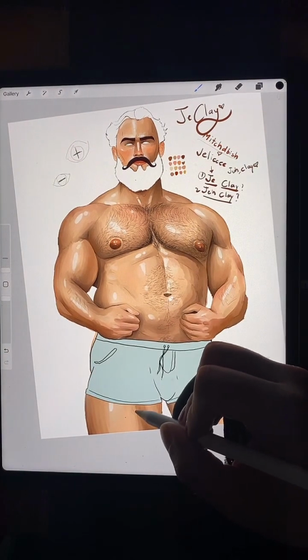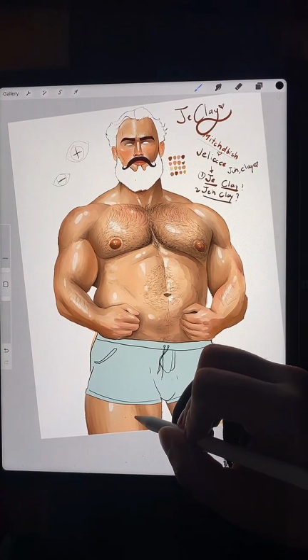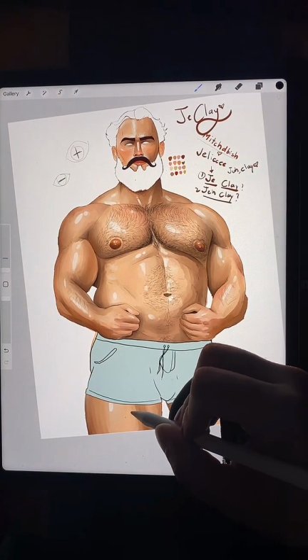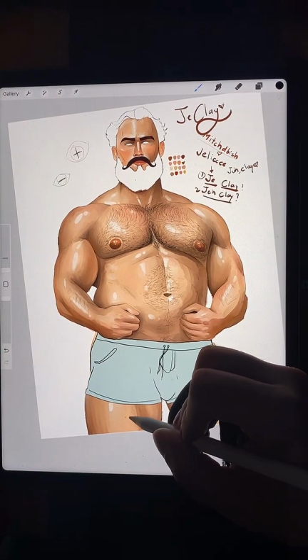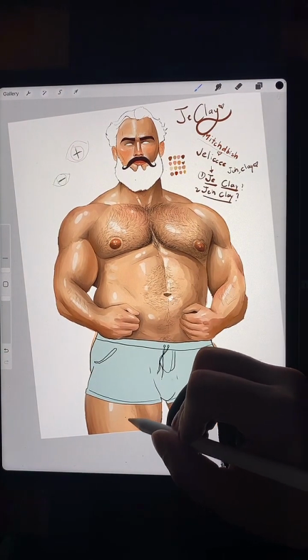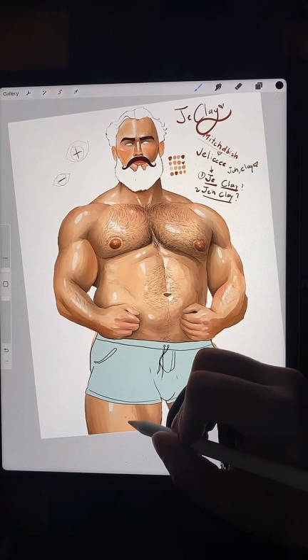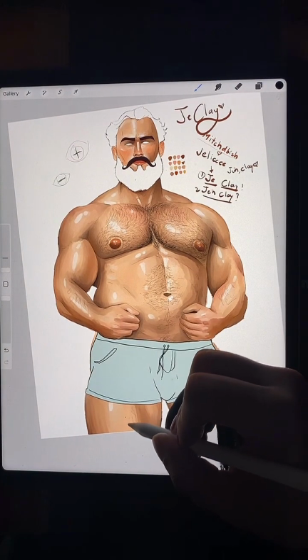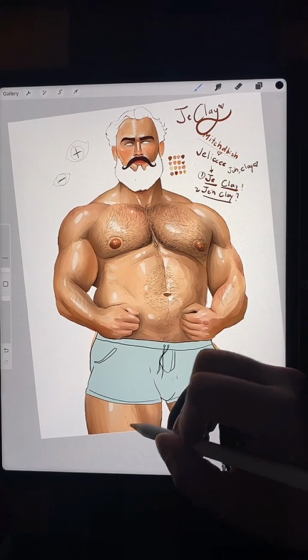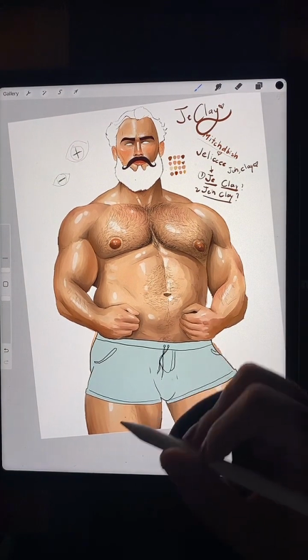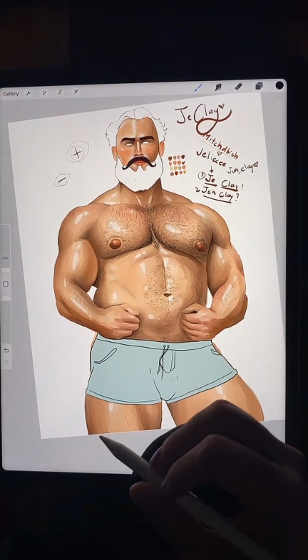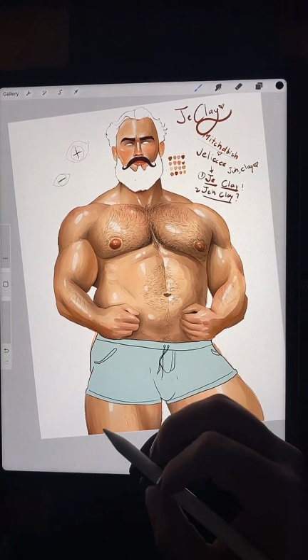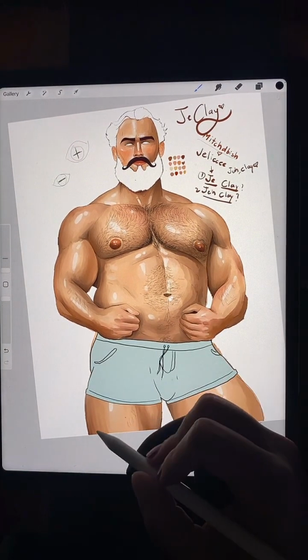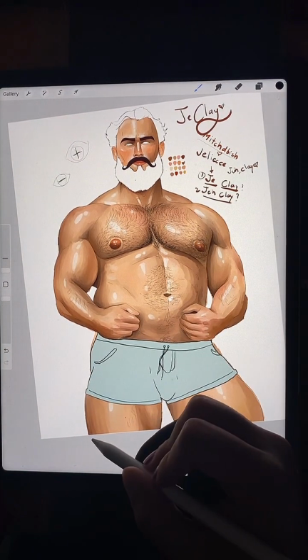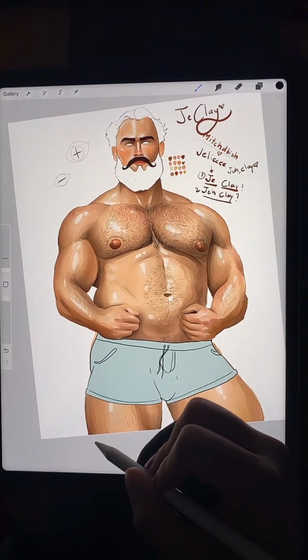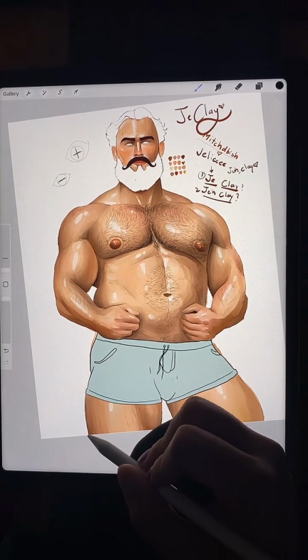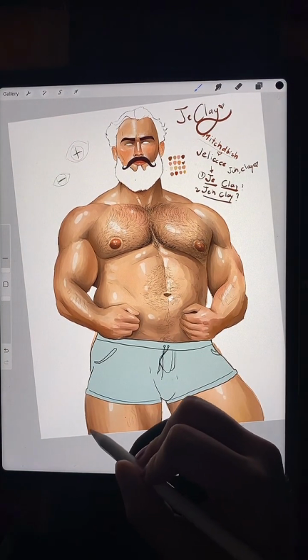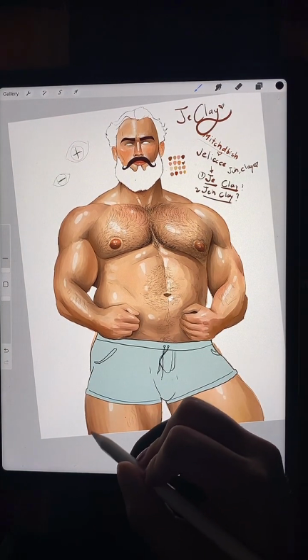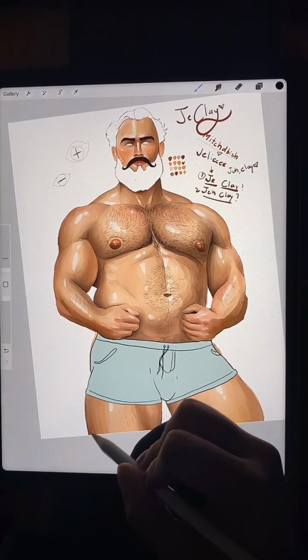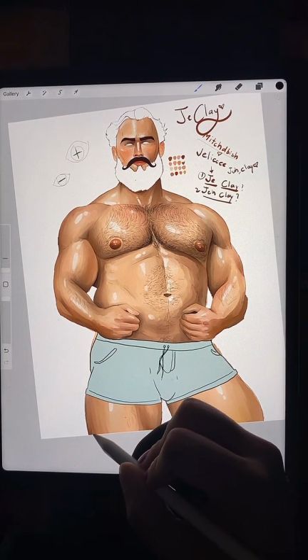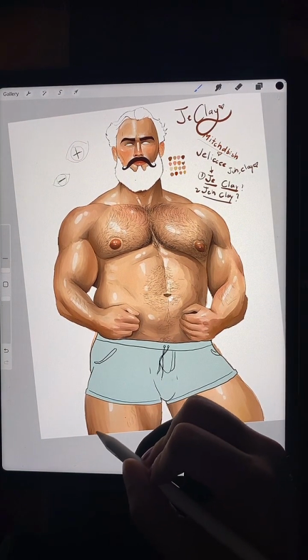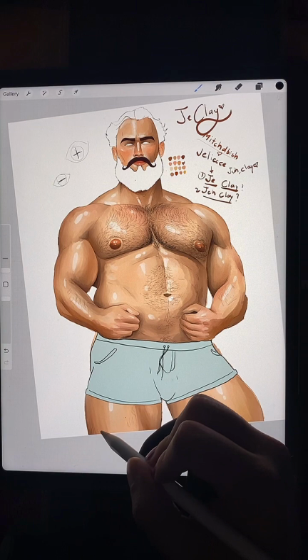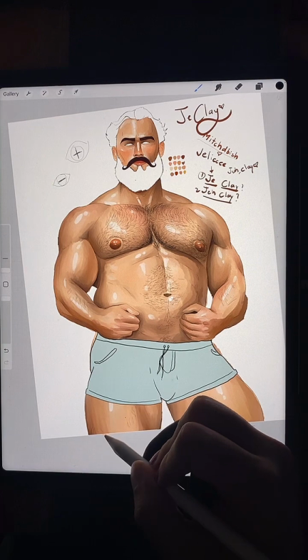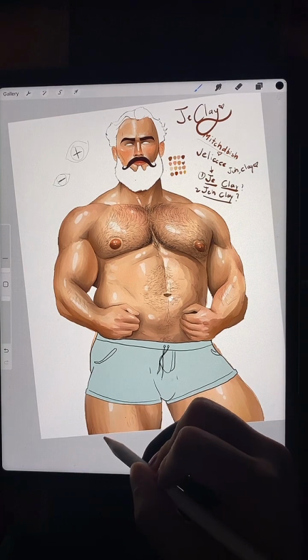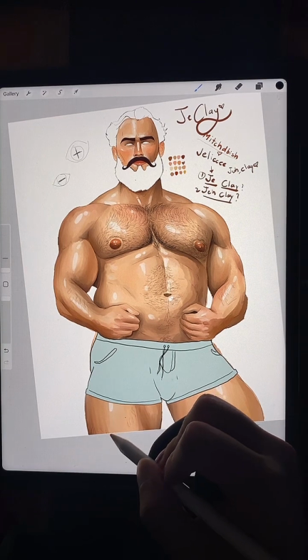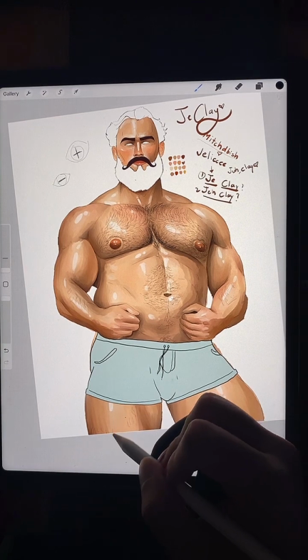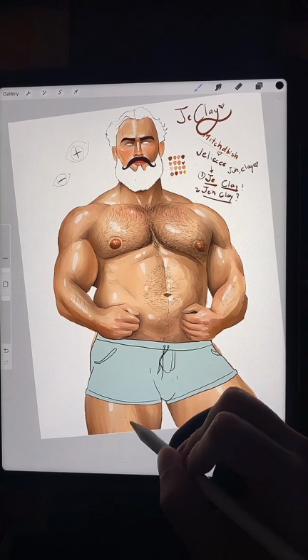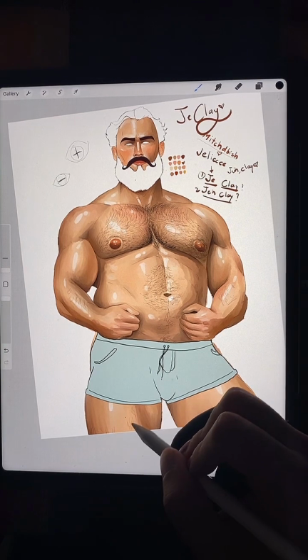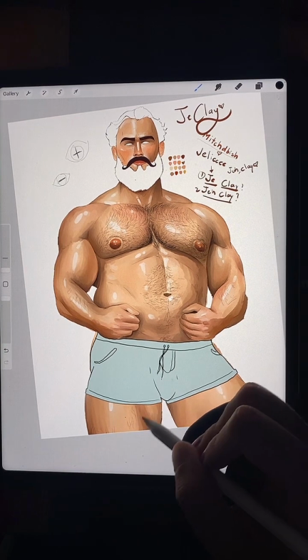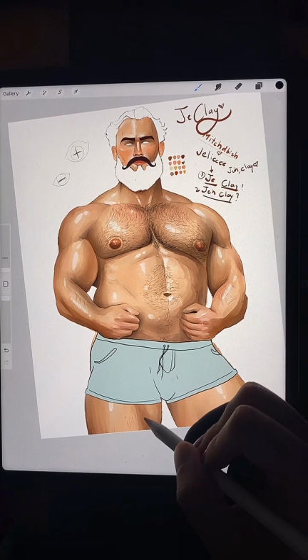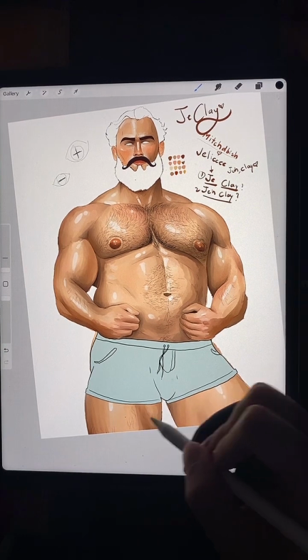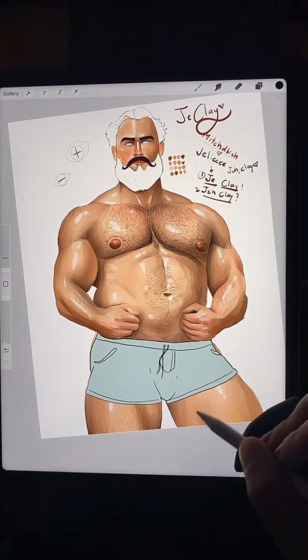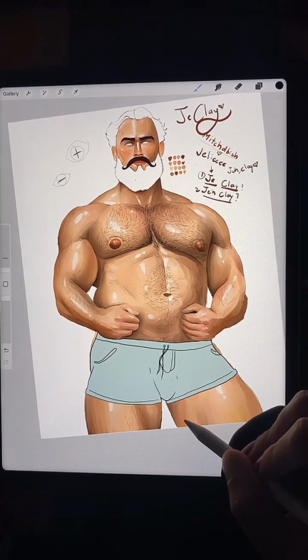So I'm not gonna do the leg hair right now but I want to map out the directions of the leg hair.